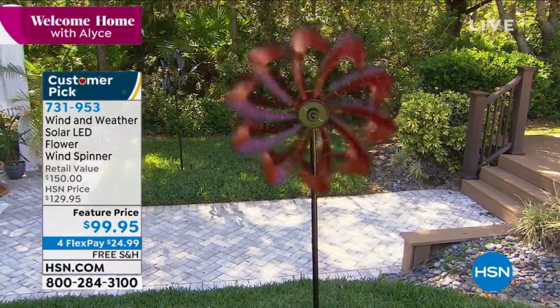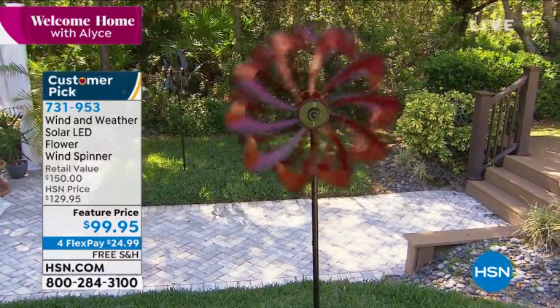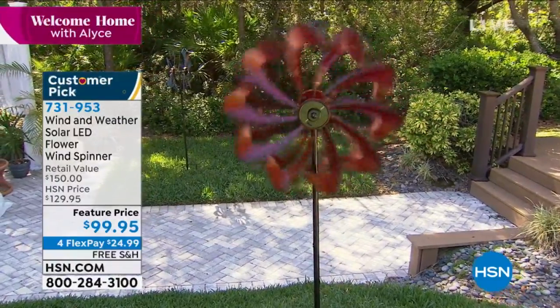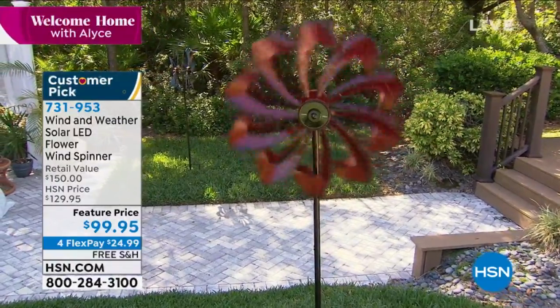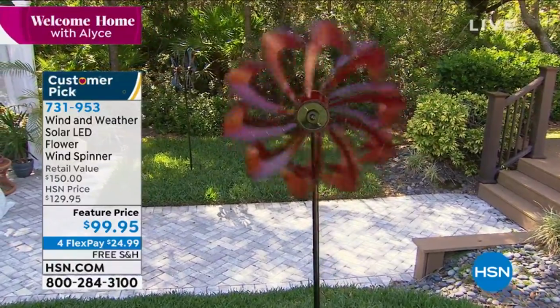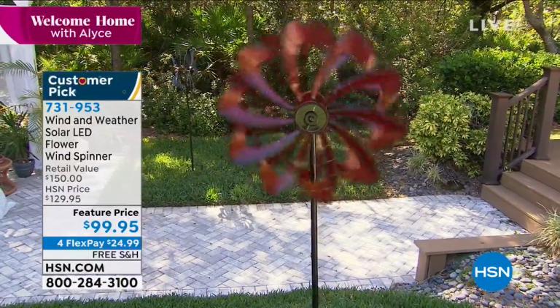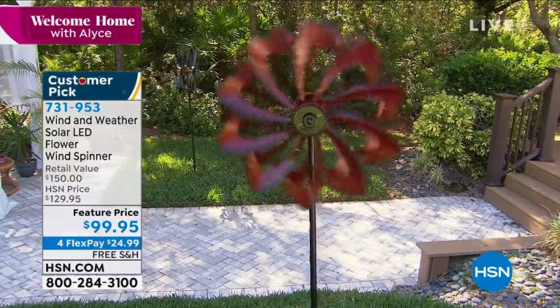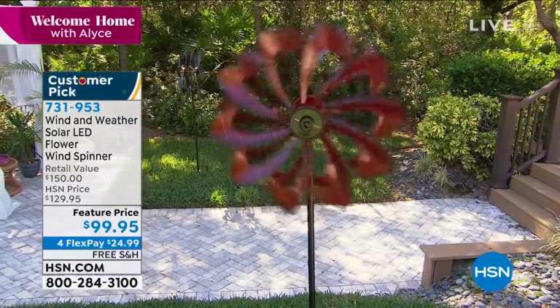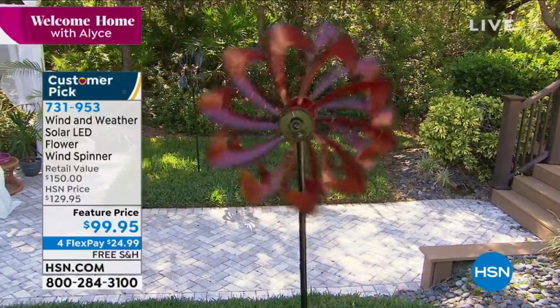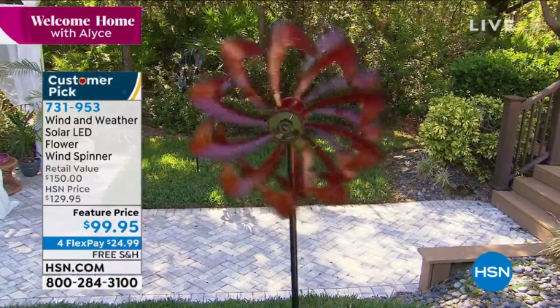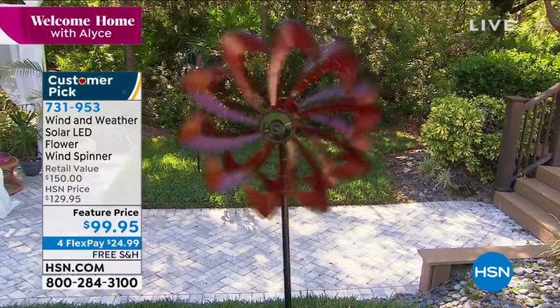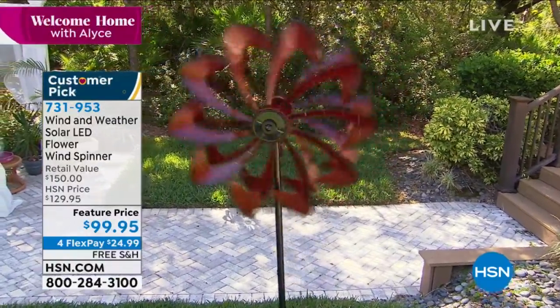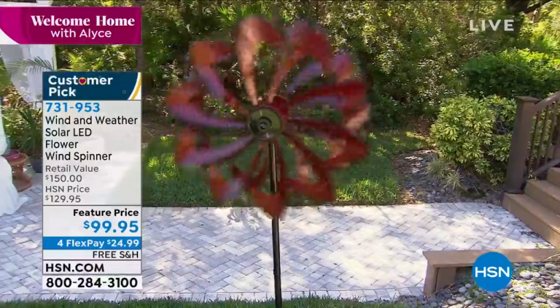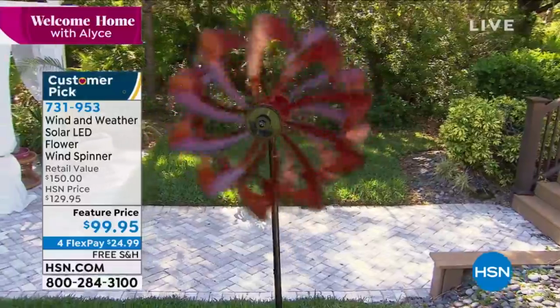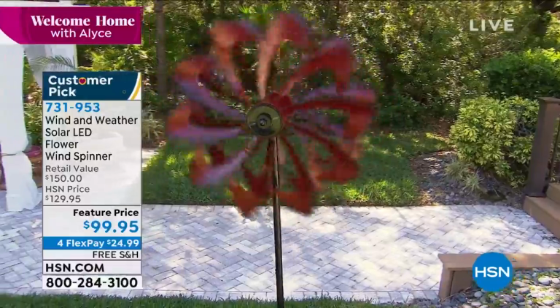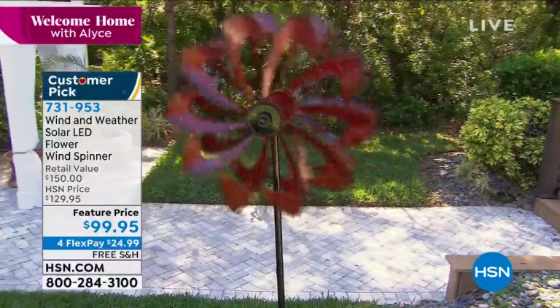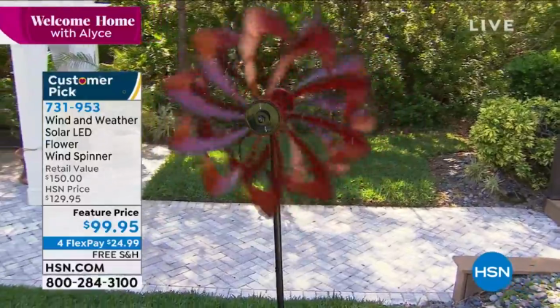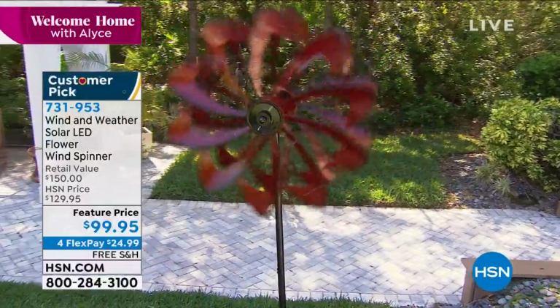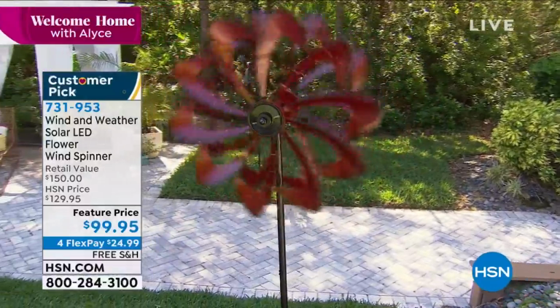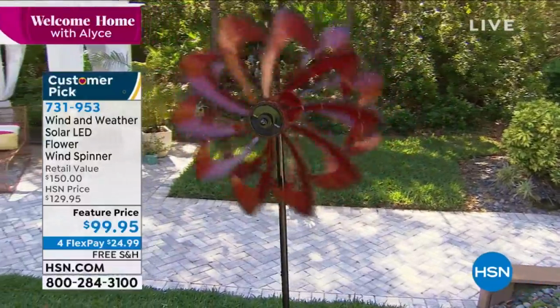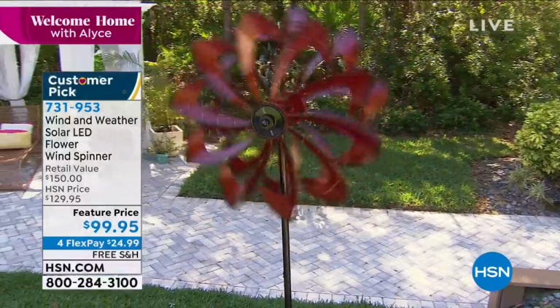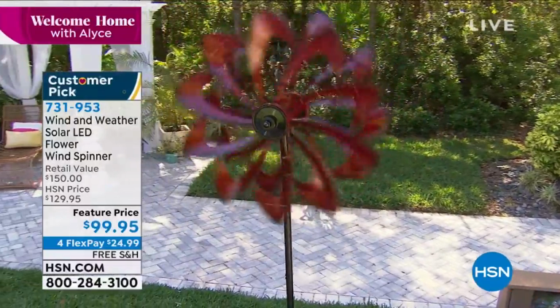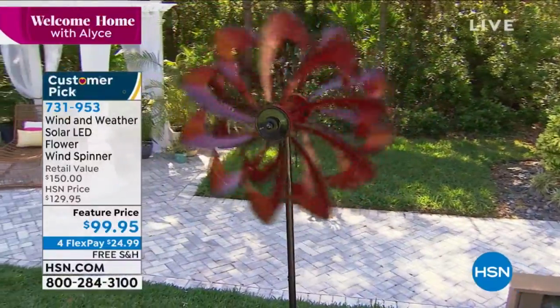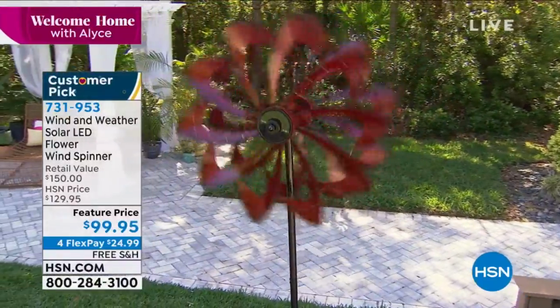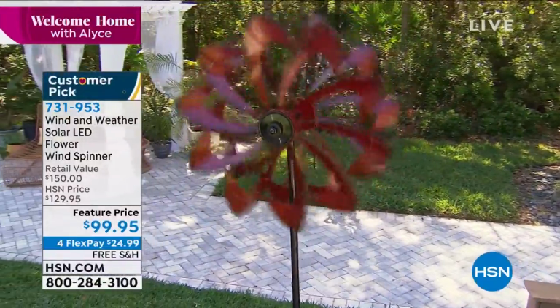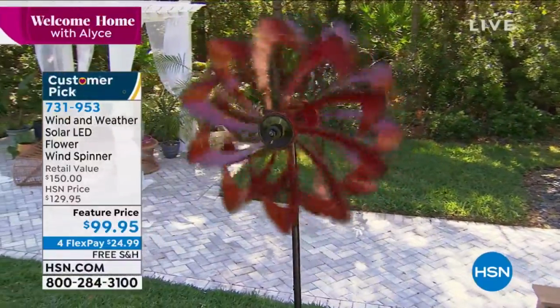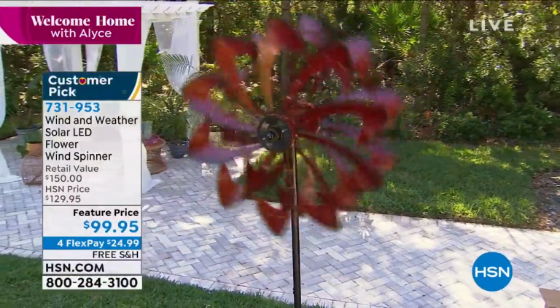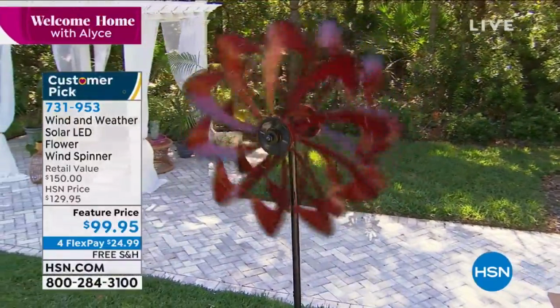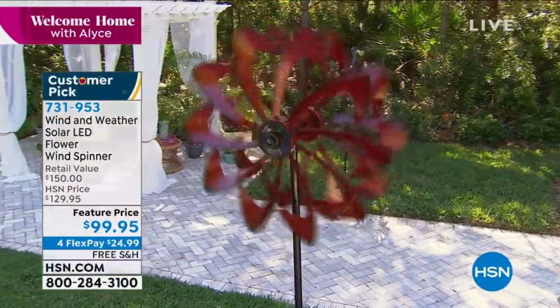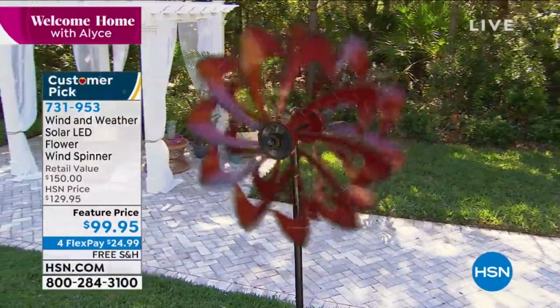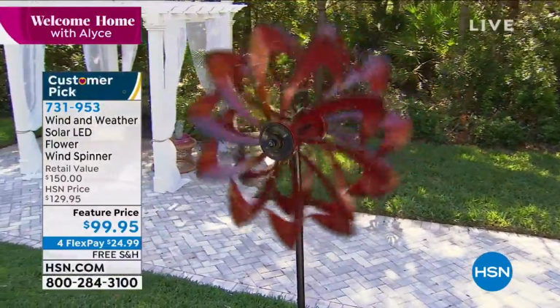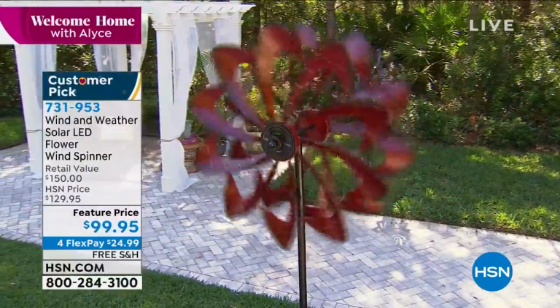Feature price today is $99.95 for flex payments, with free shipping and handling. You have two choices today.